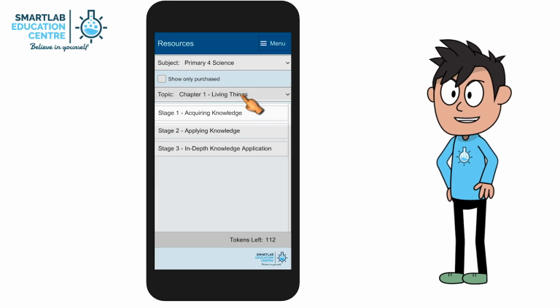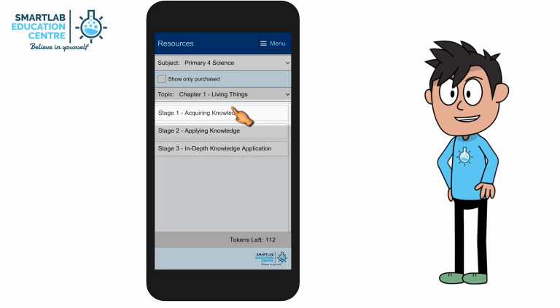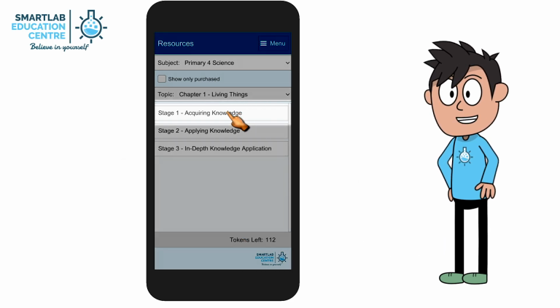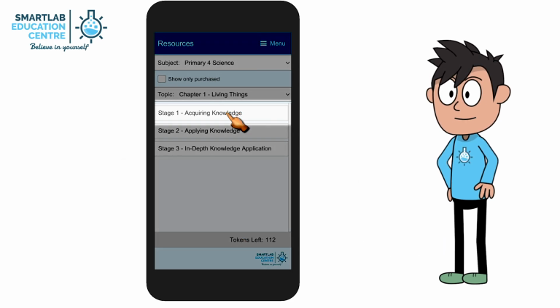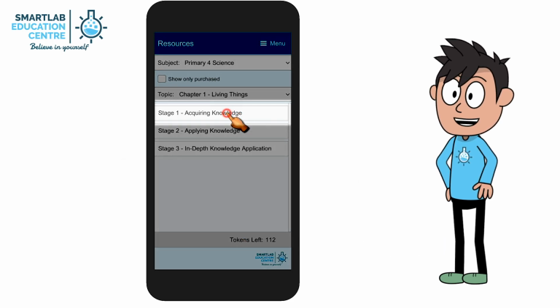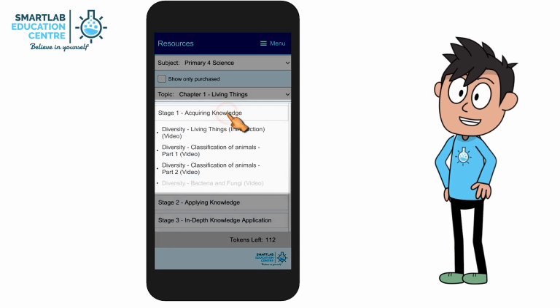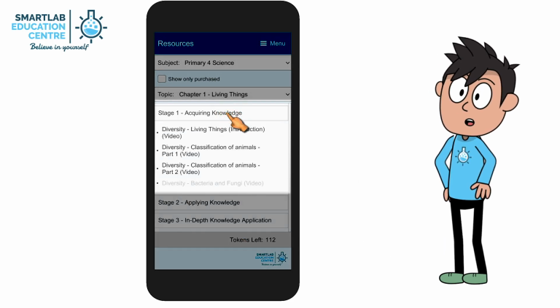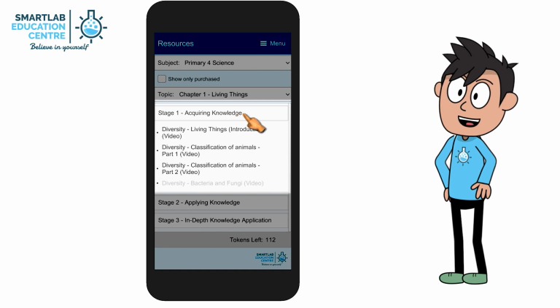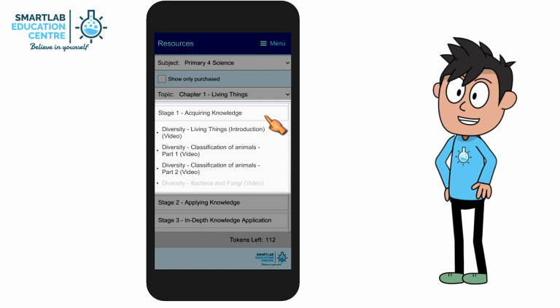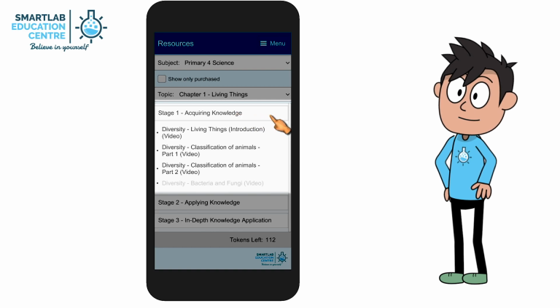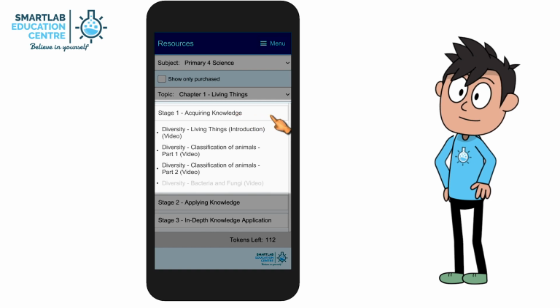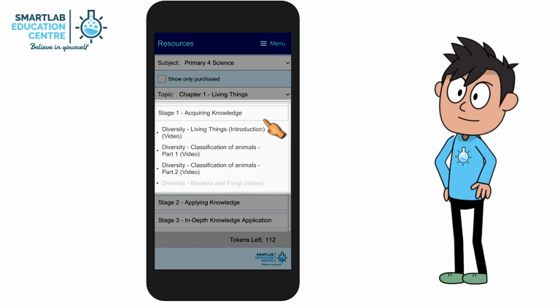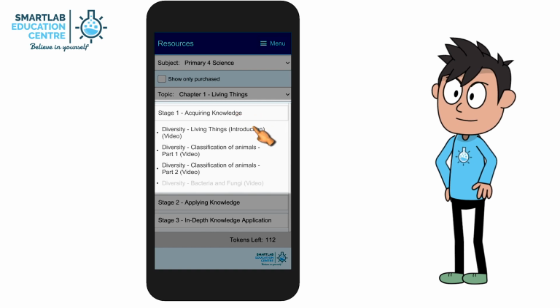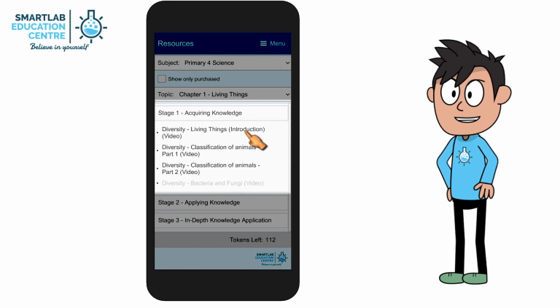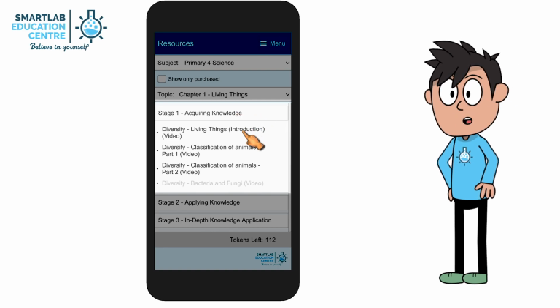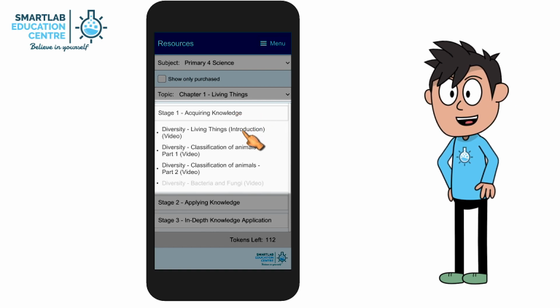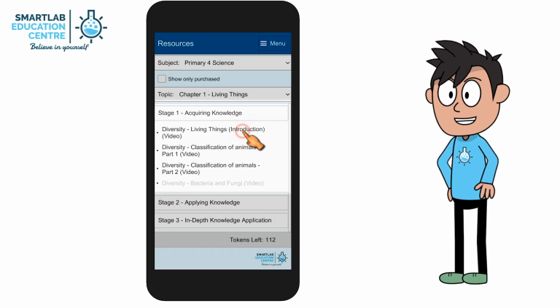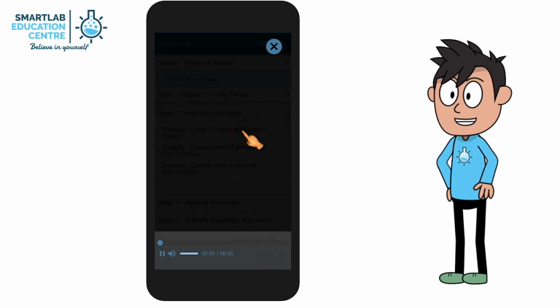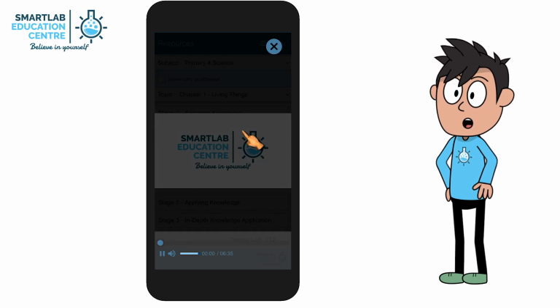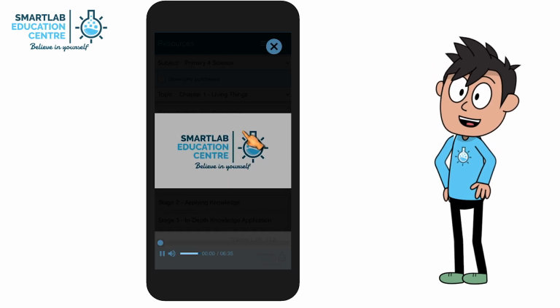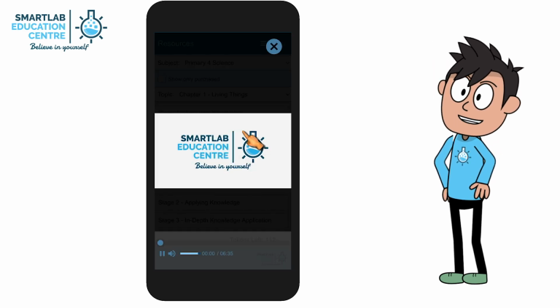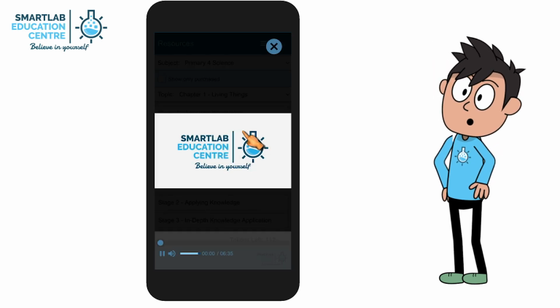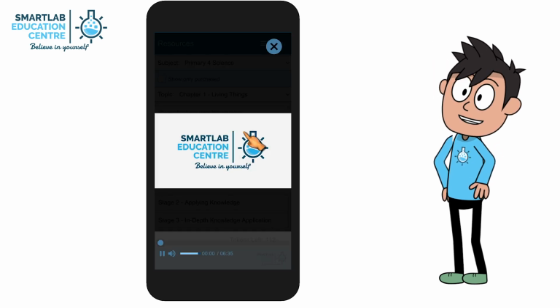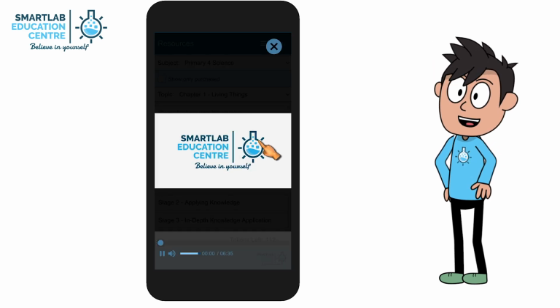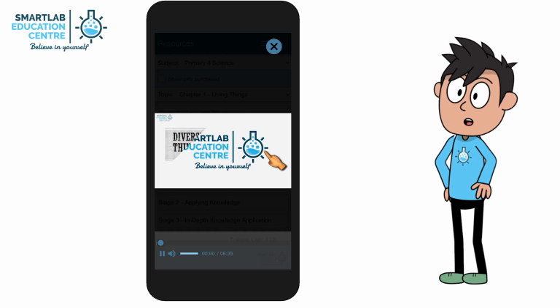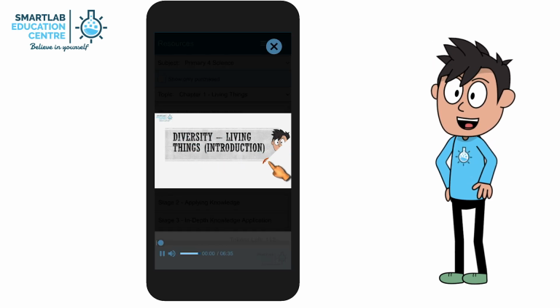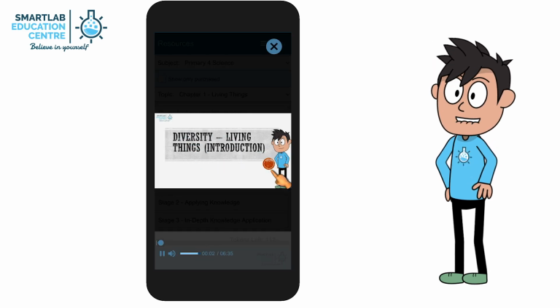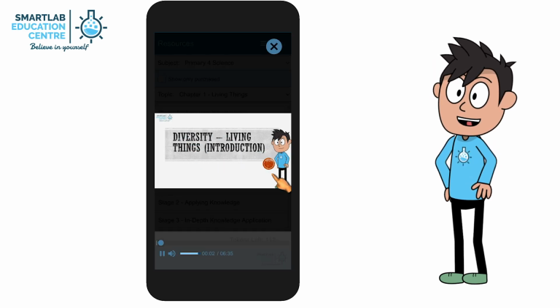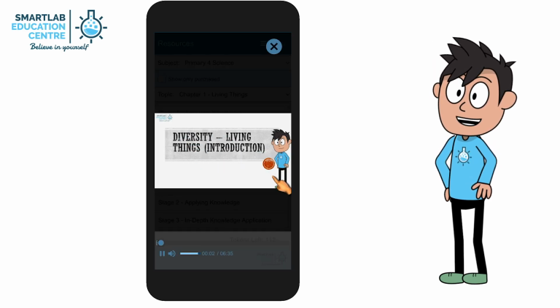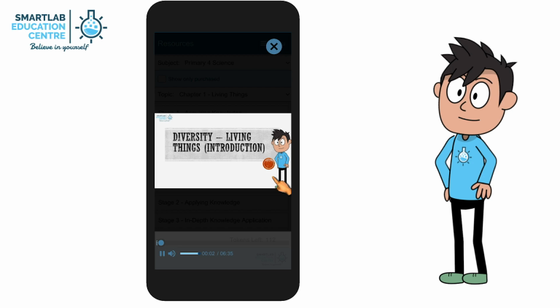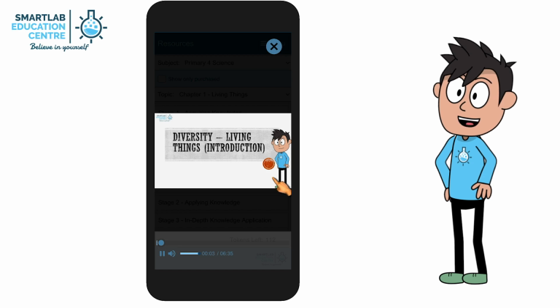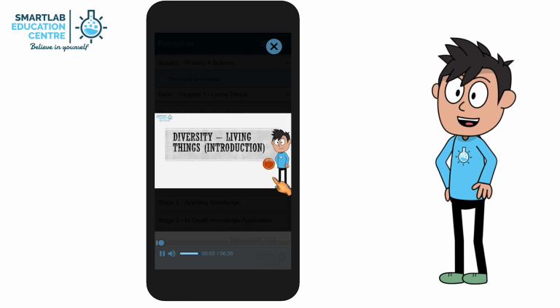In Stage 1, Acquiring Knowledge, short and interesting videos will be shown for each chapter to allow a fun learning experience.